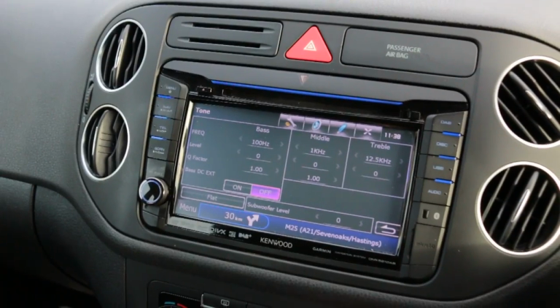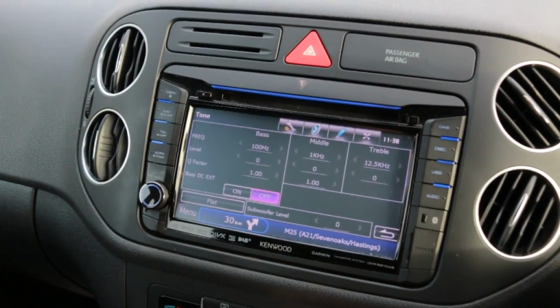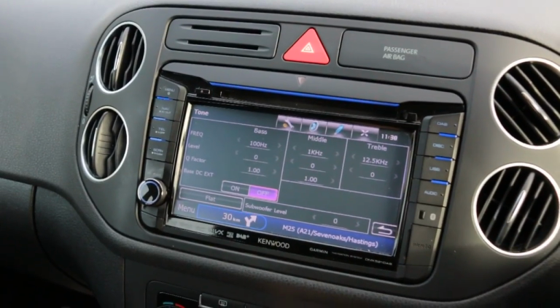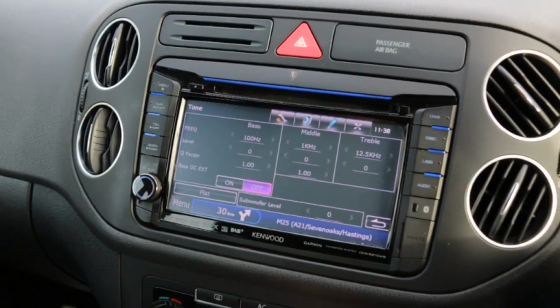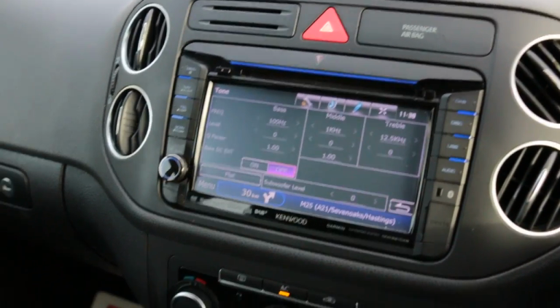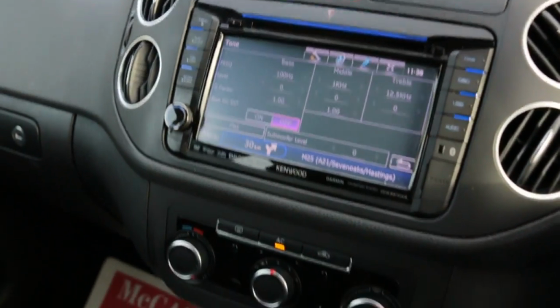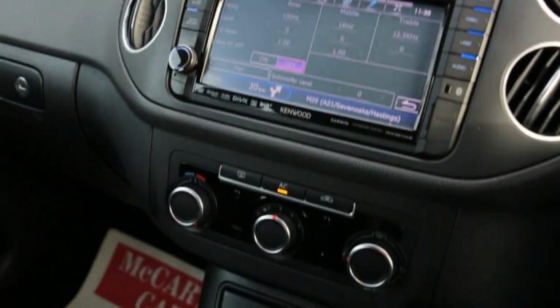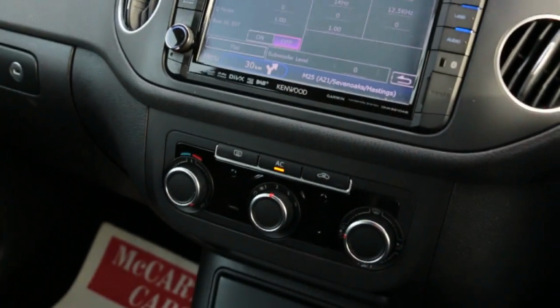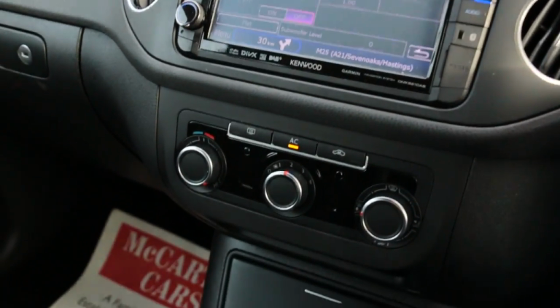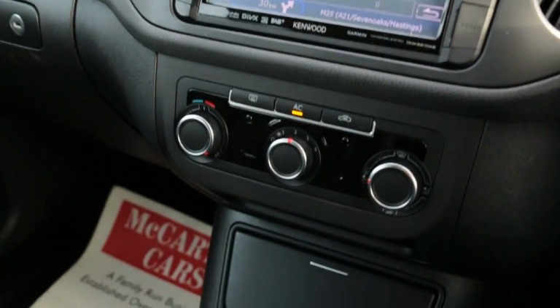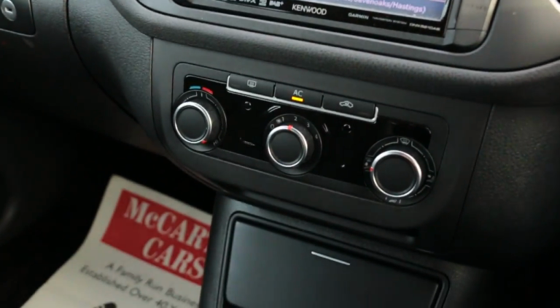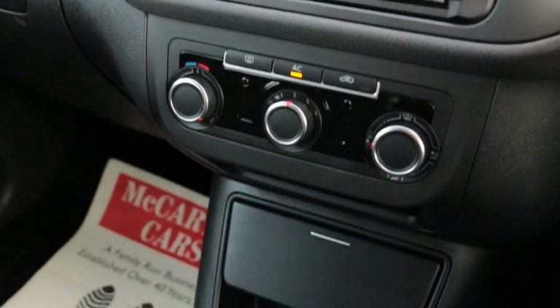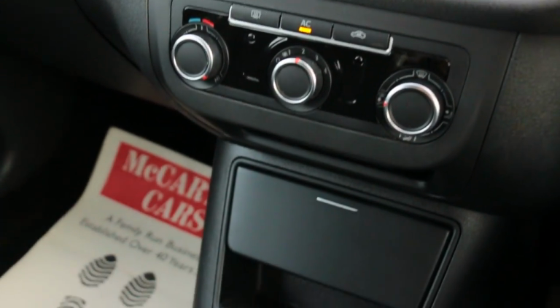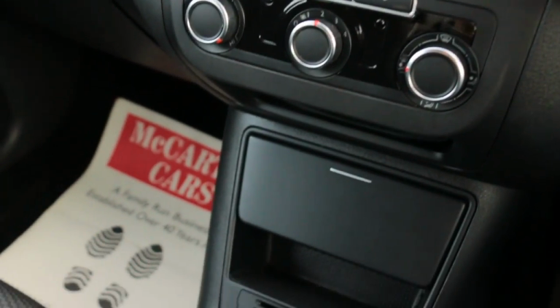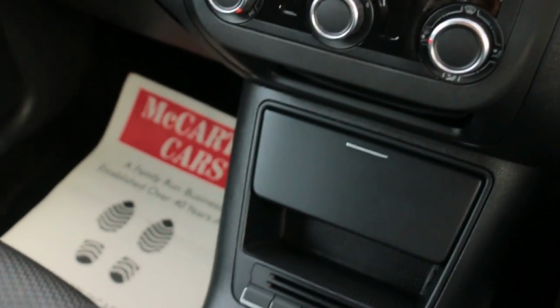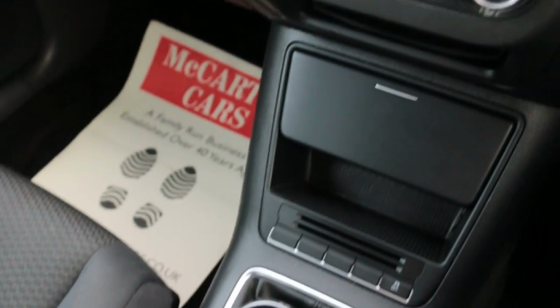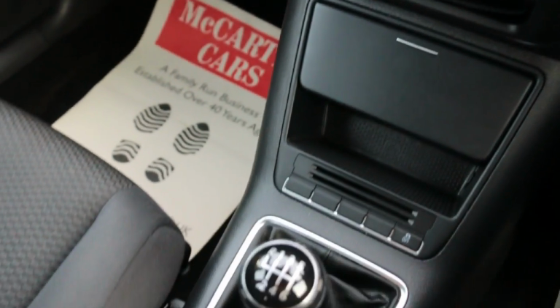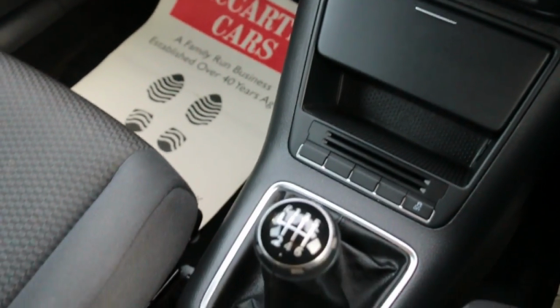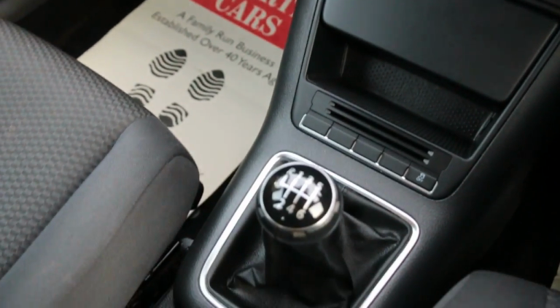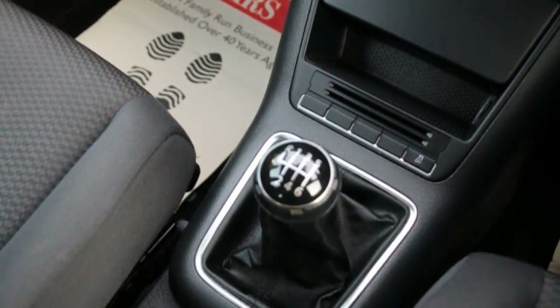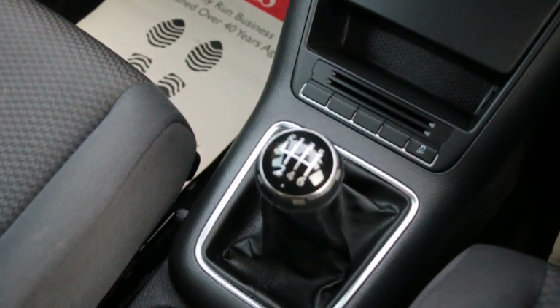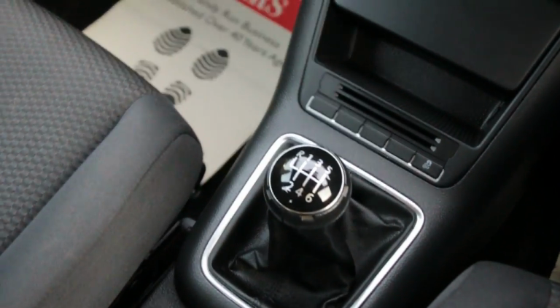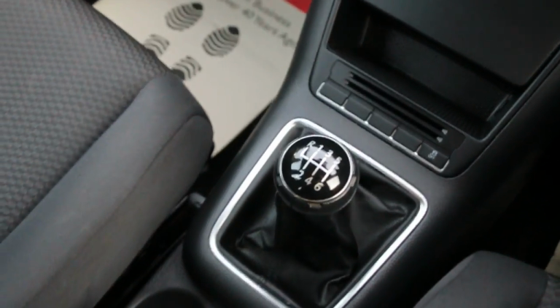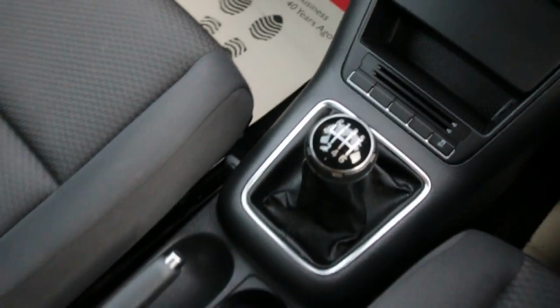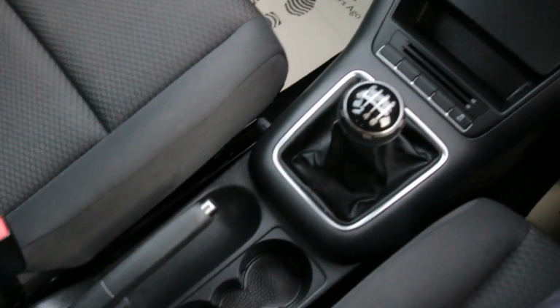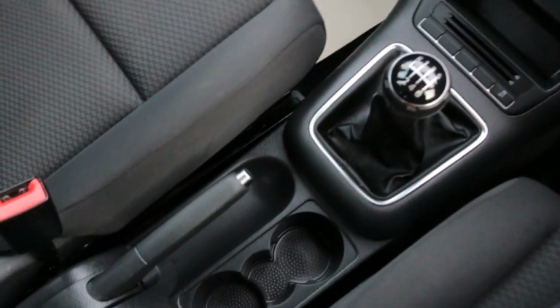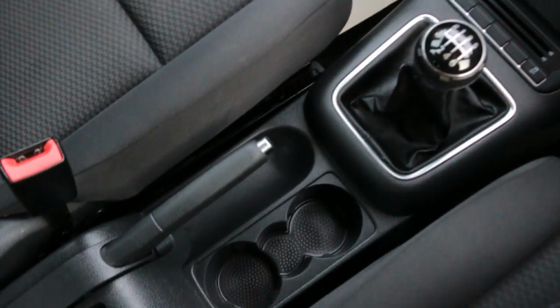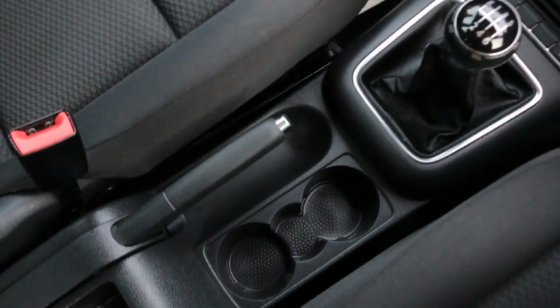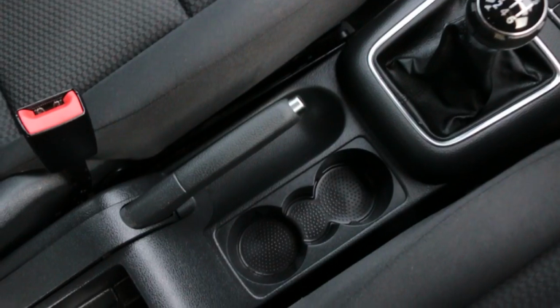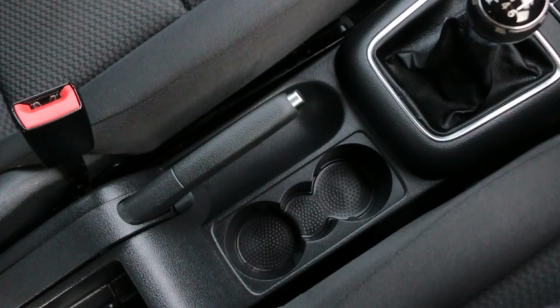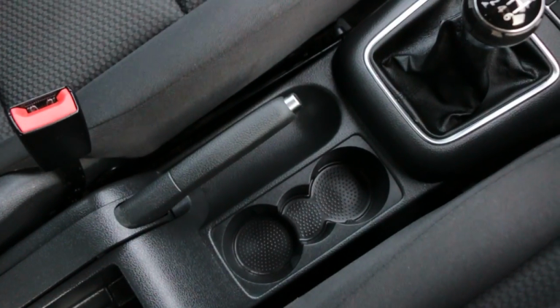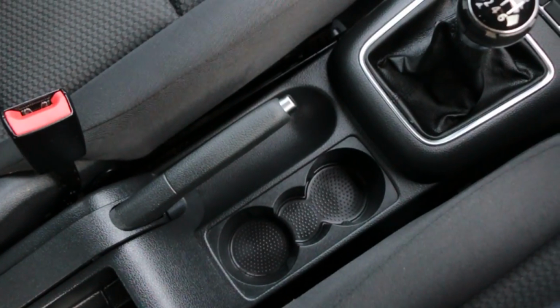Aircon, six-speed manual gearbox, and two central cup holders.